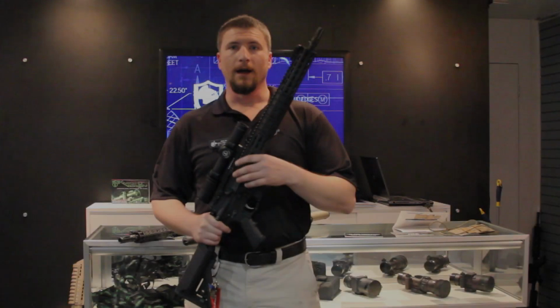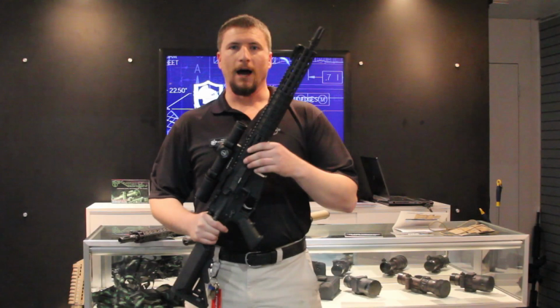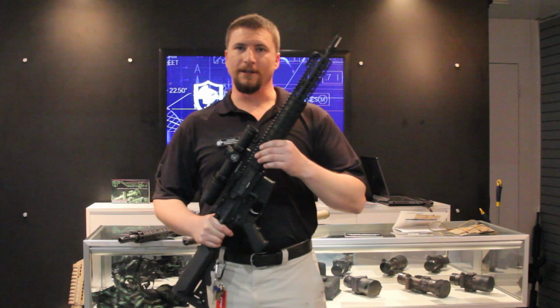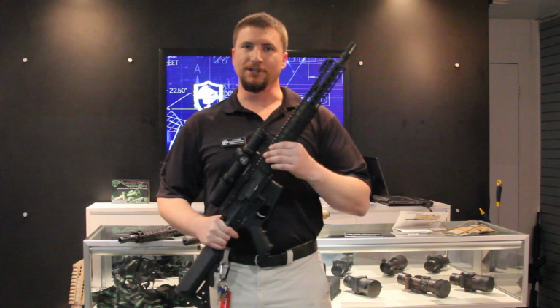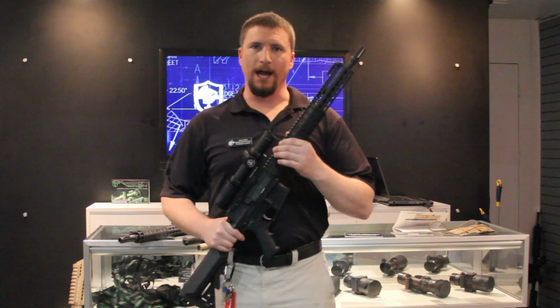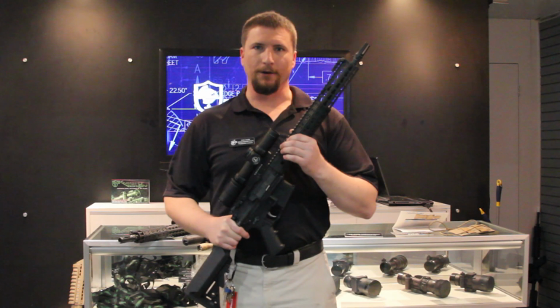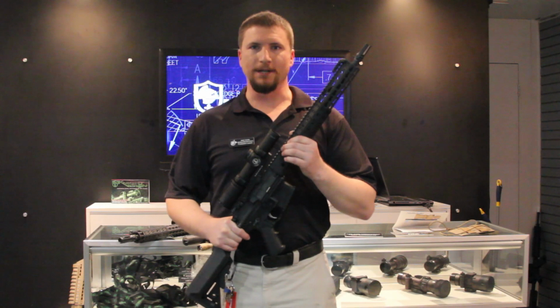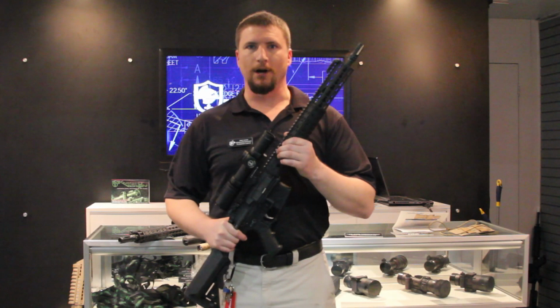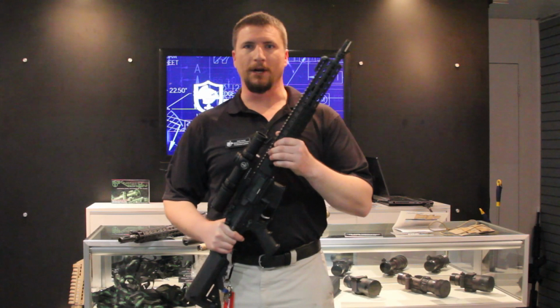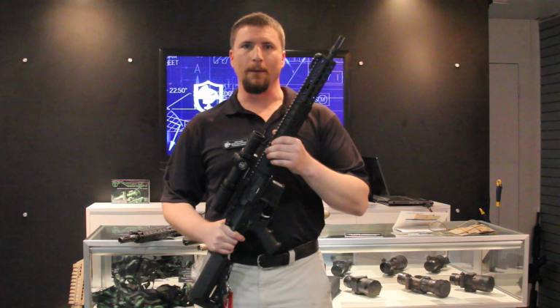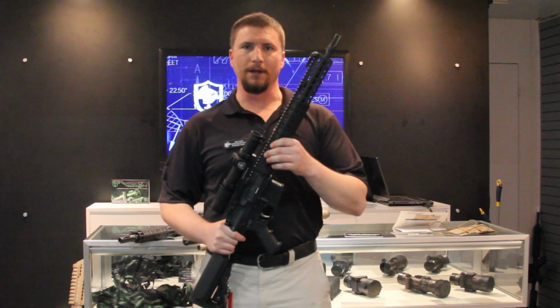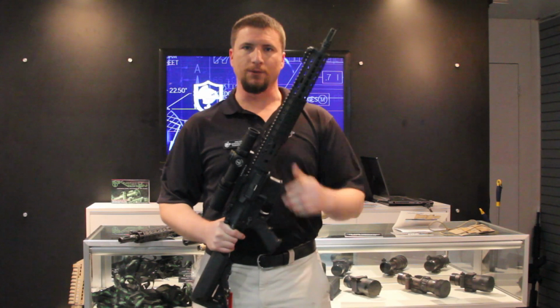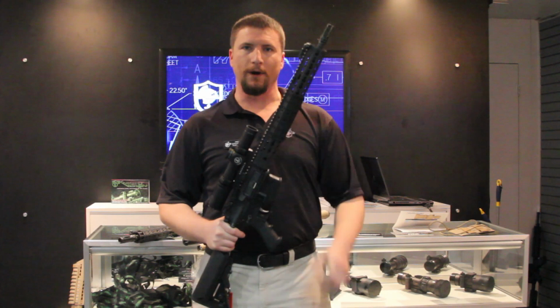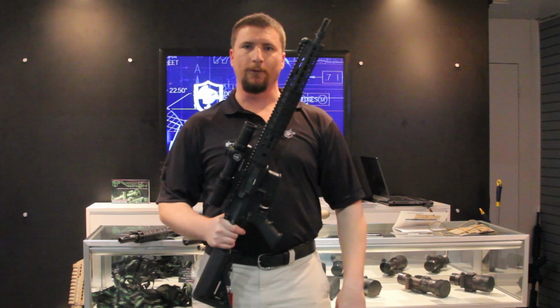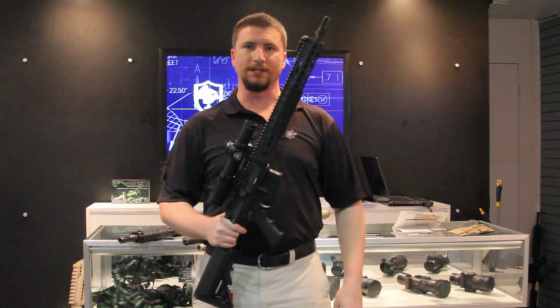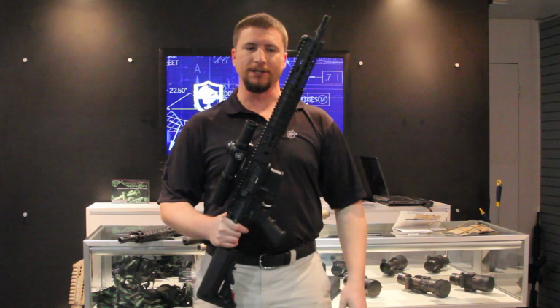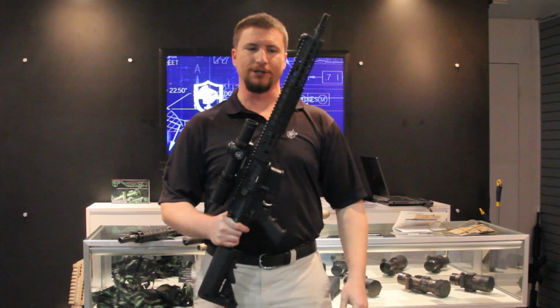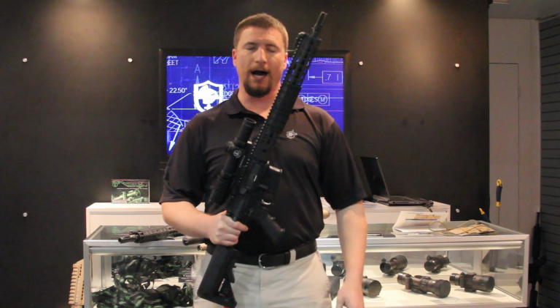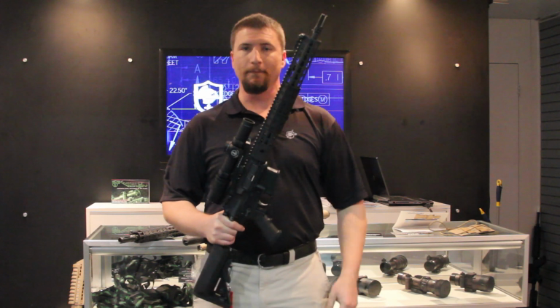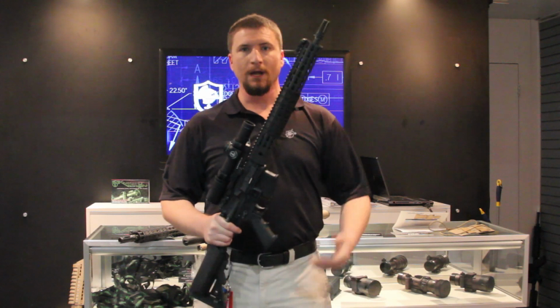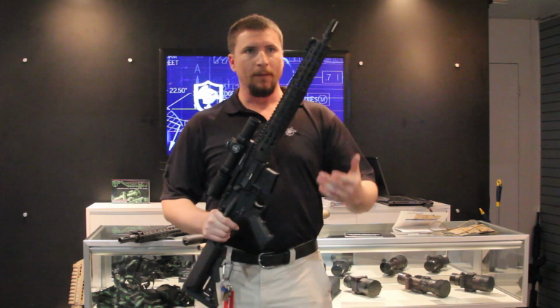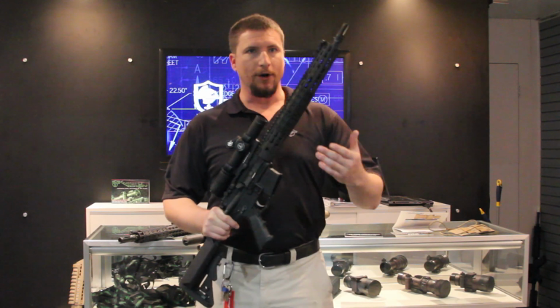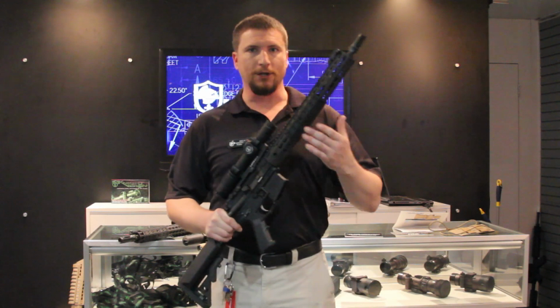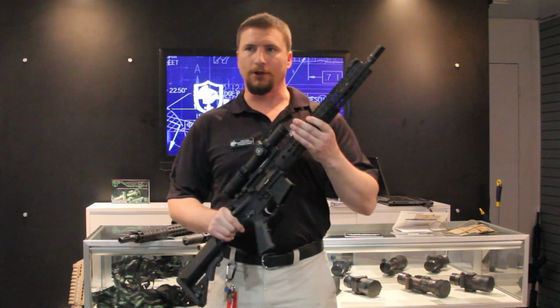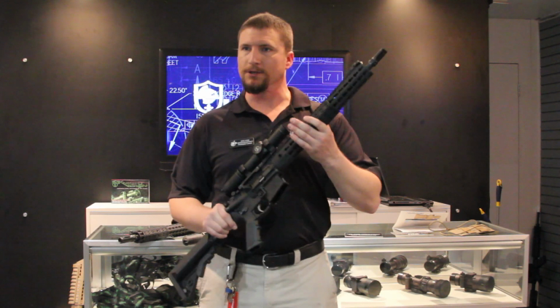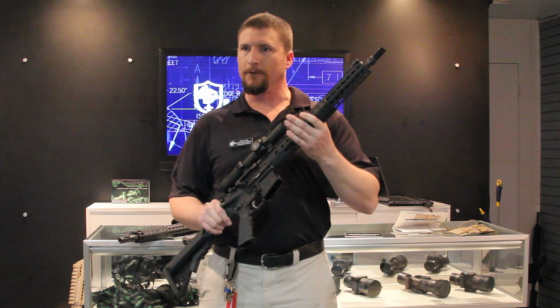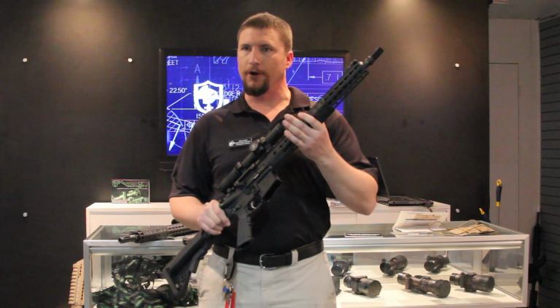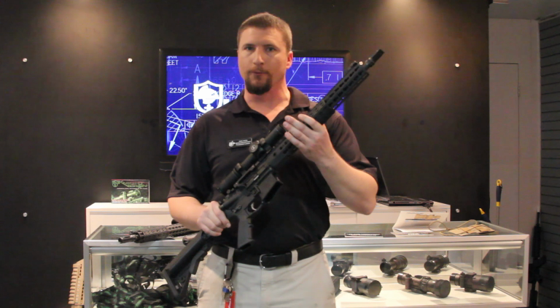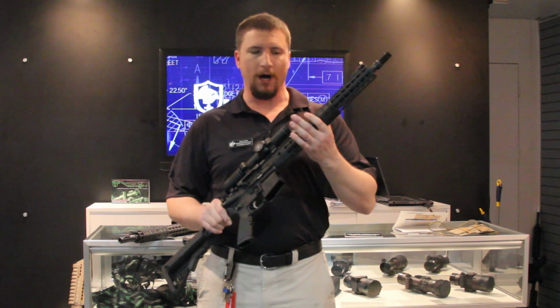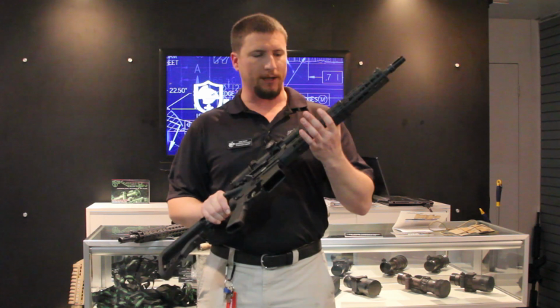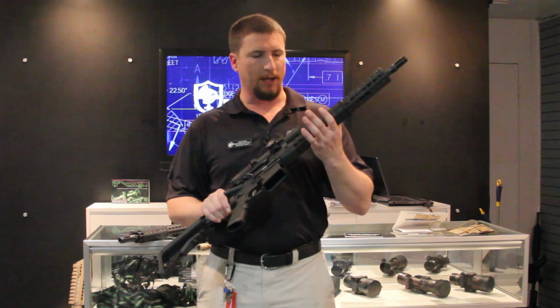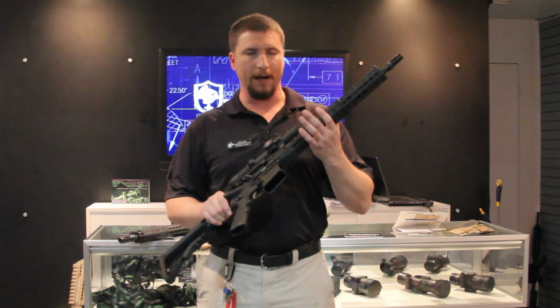Hi, this is Jack from Knights Armament Company at the 2014 SHOT Show, here to talk through some of our new product line.